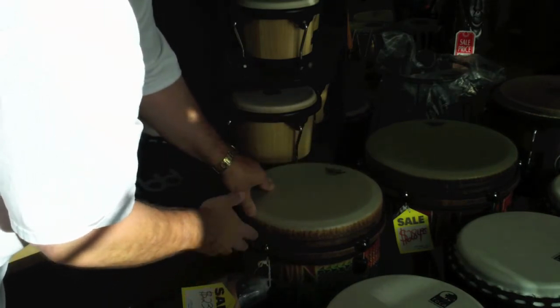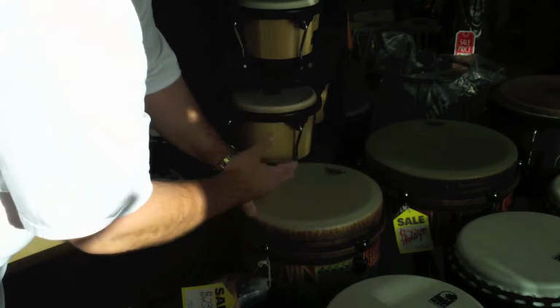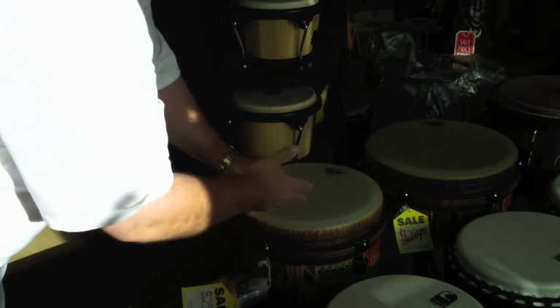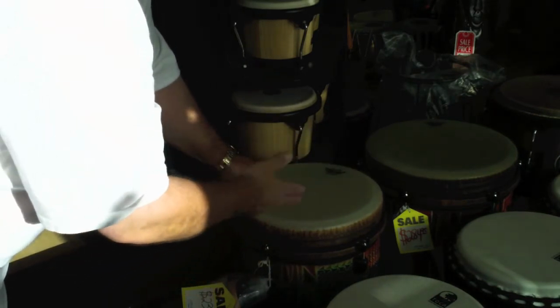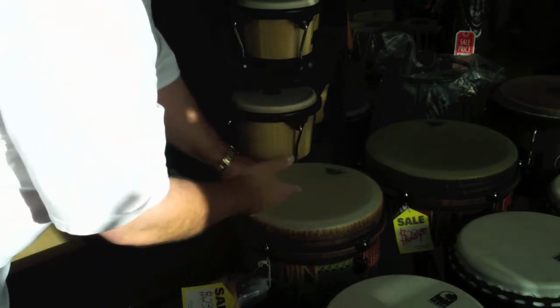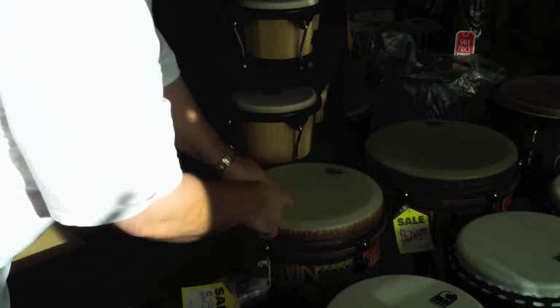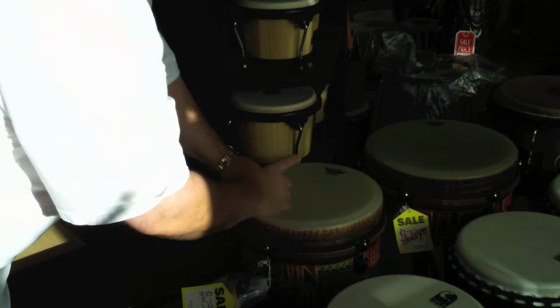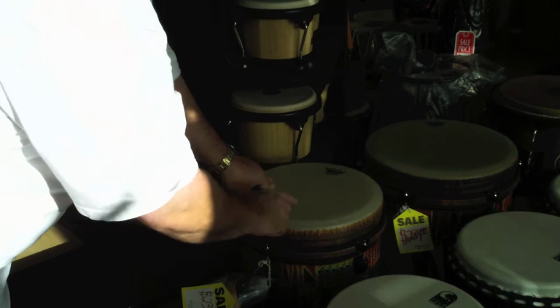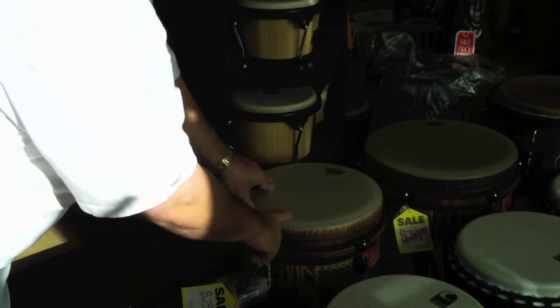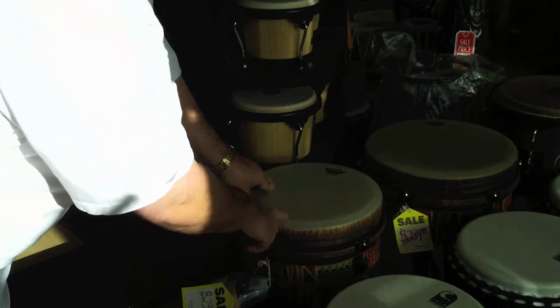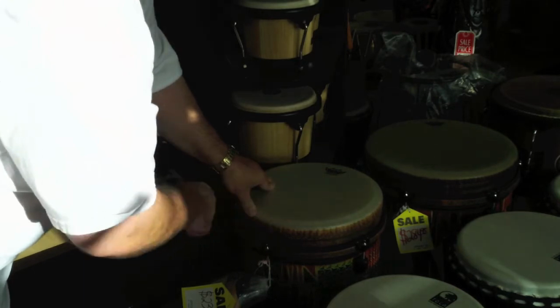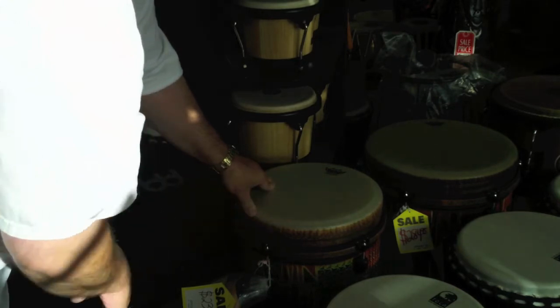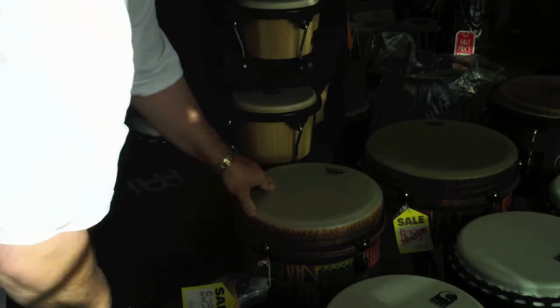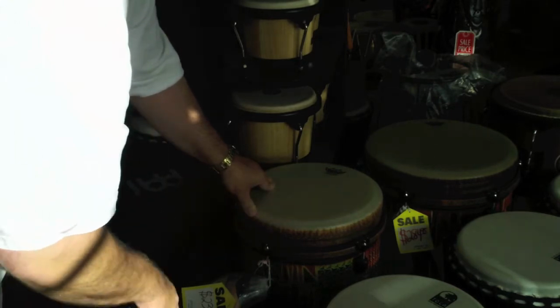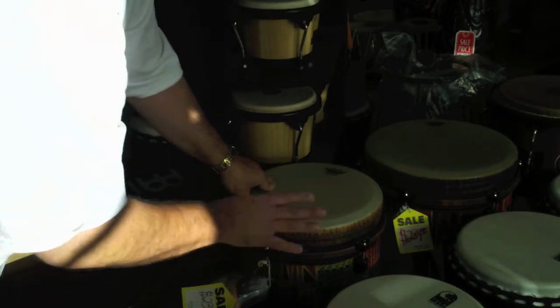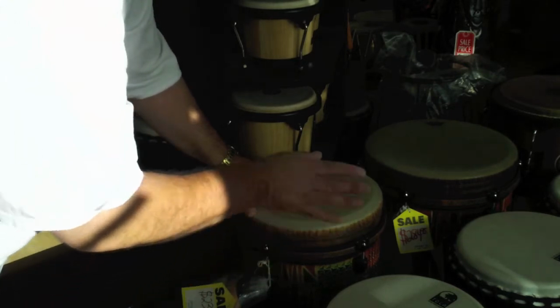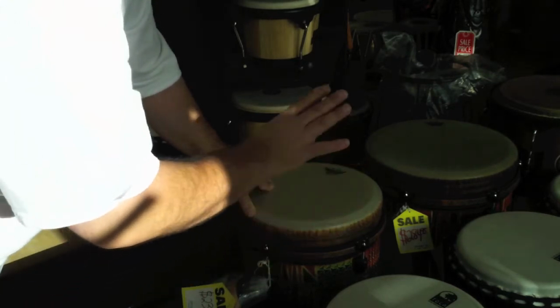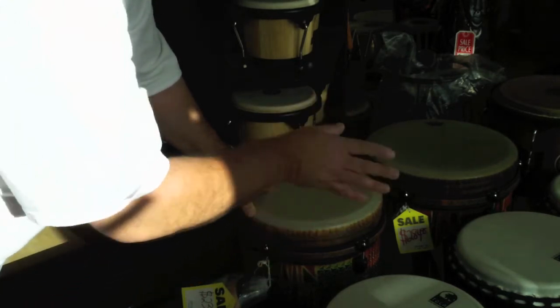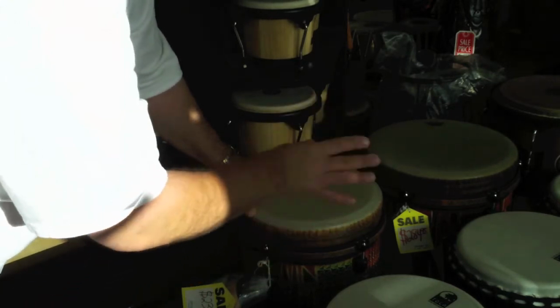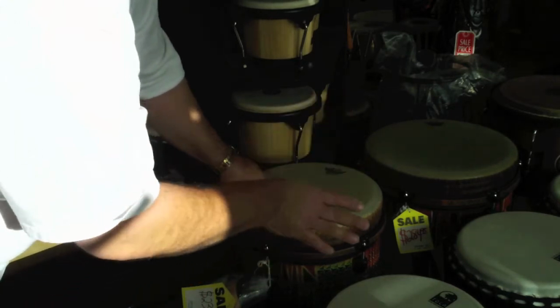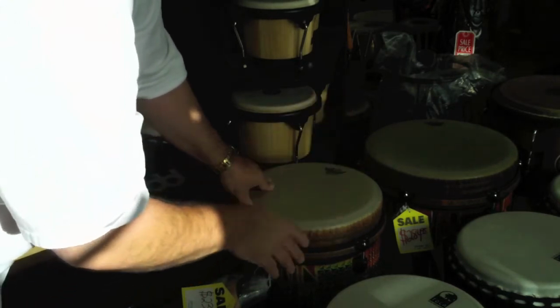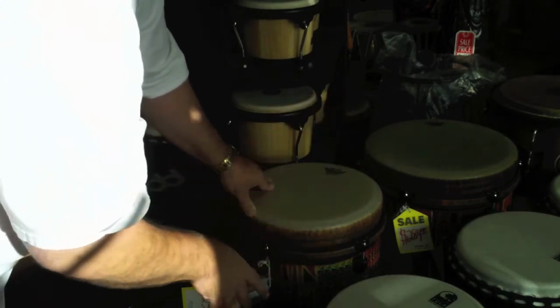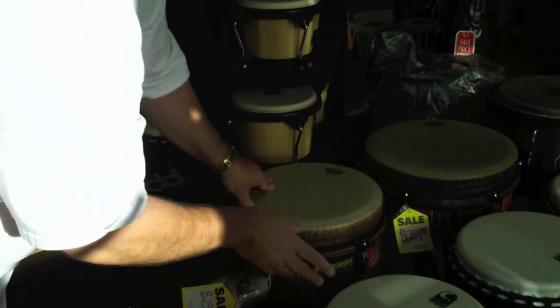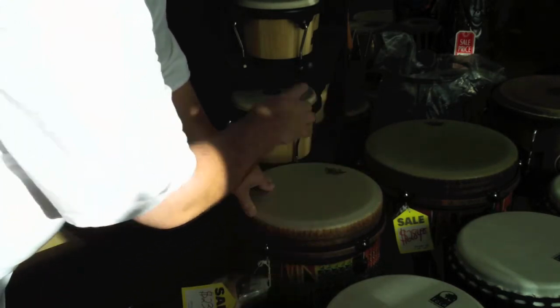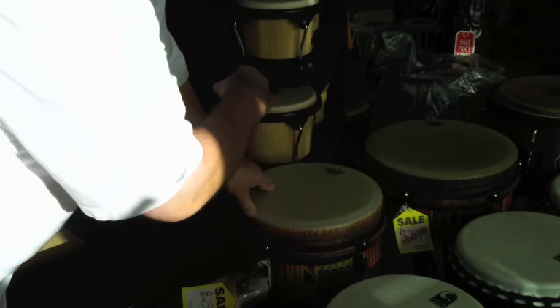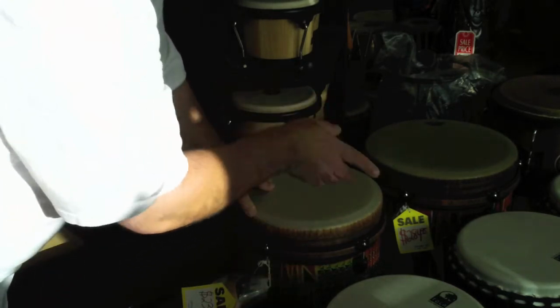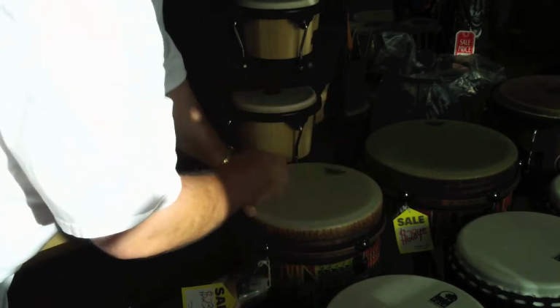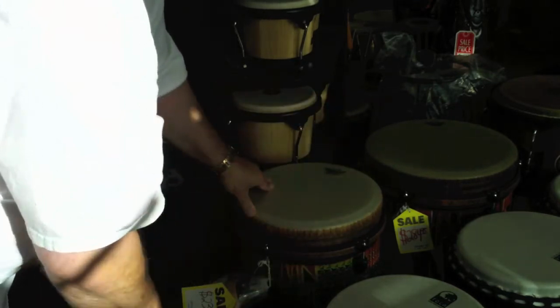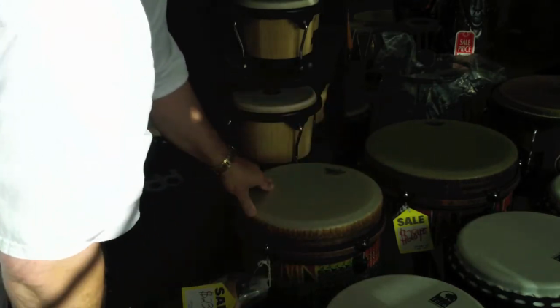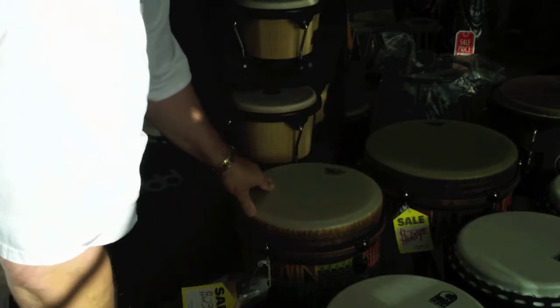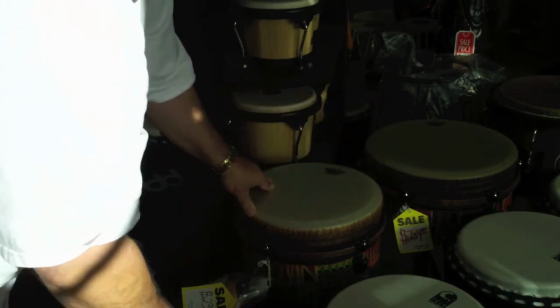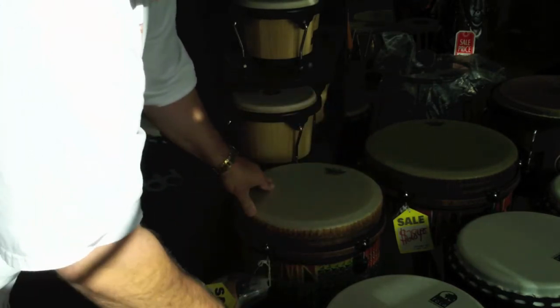So definitely consider tubanos if you're not sure between djembes and congas.